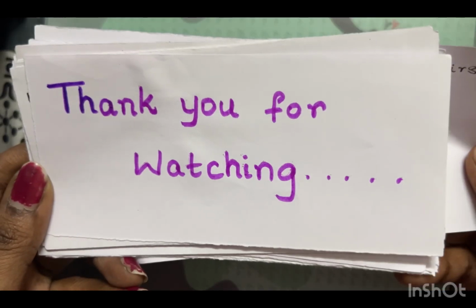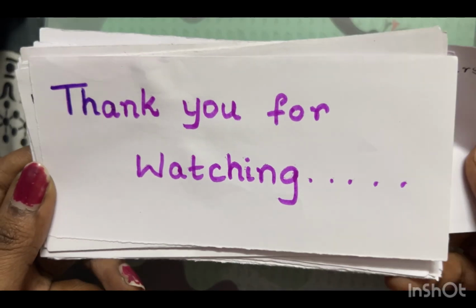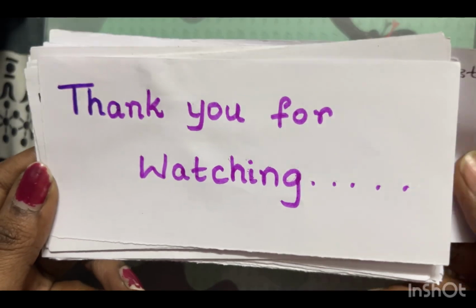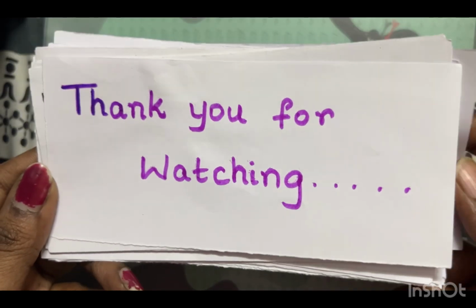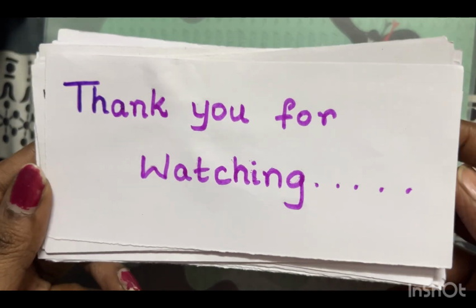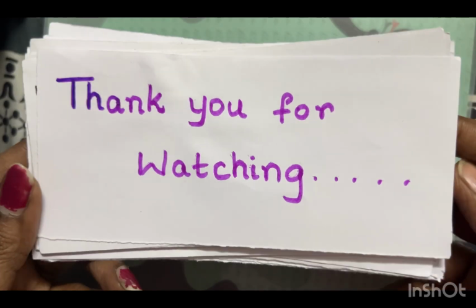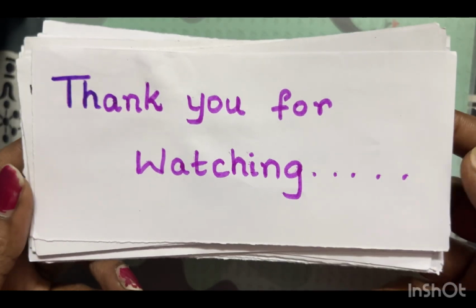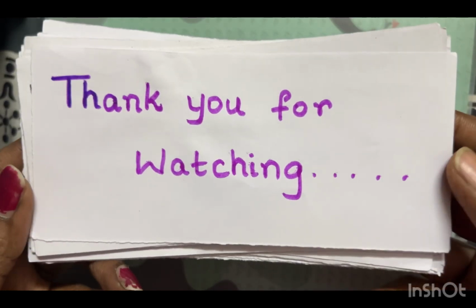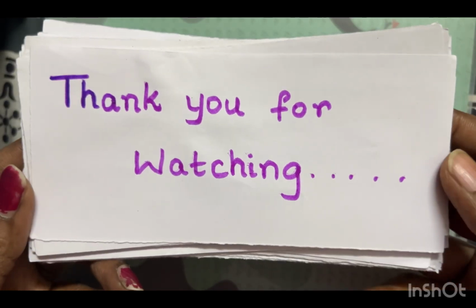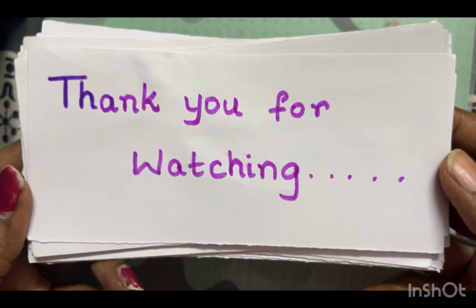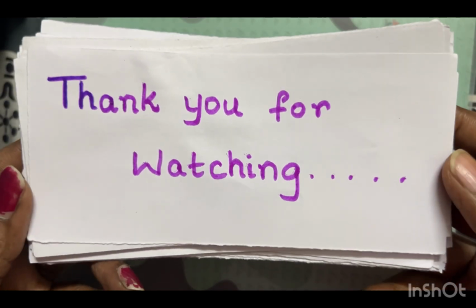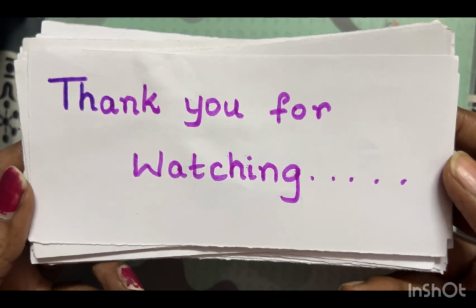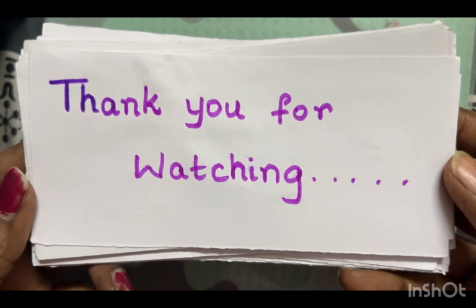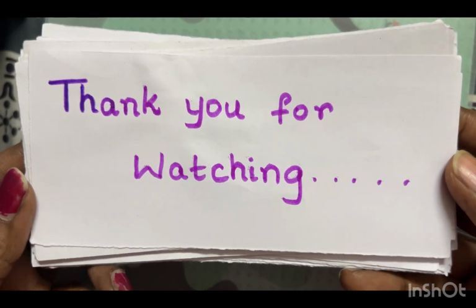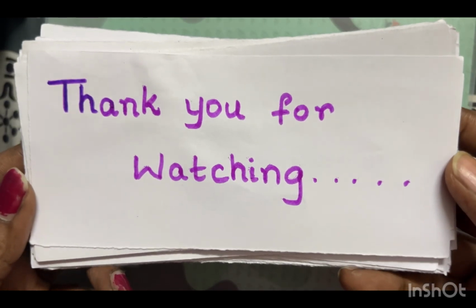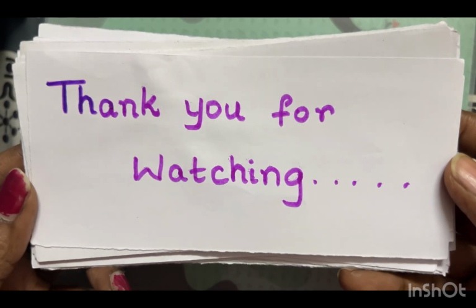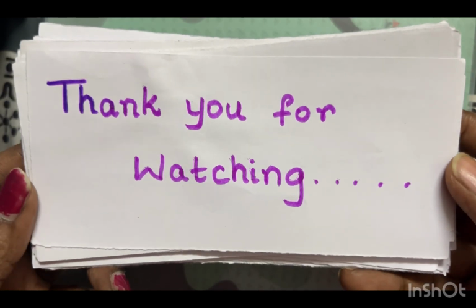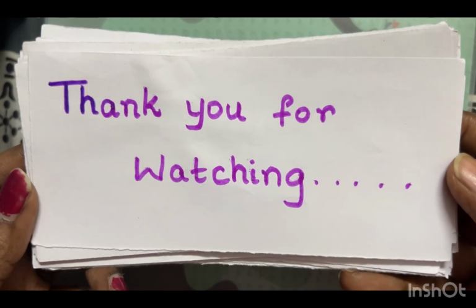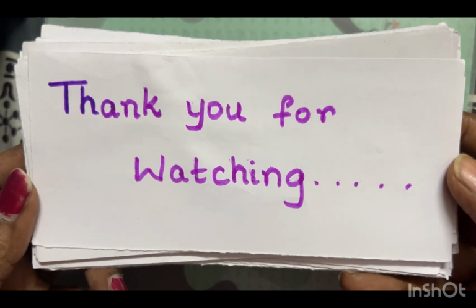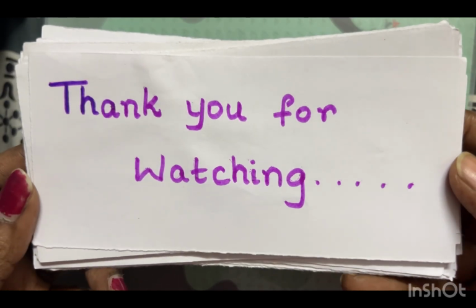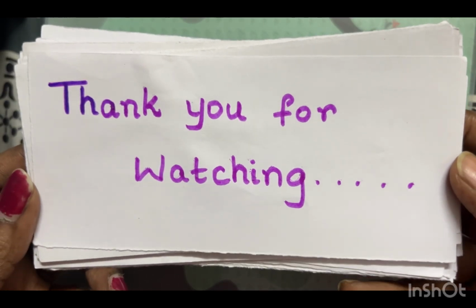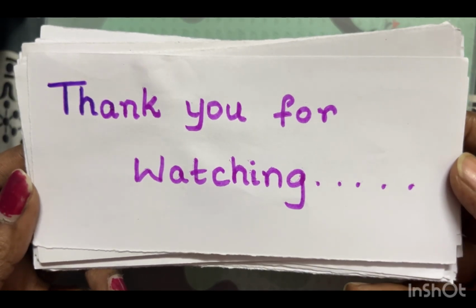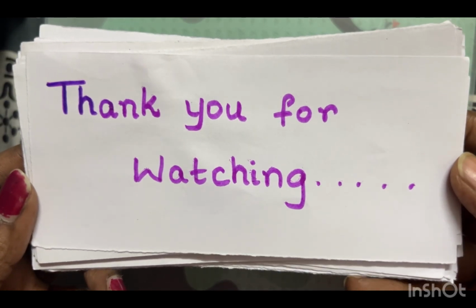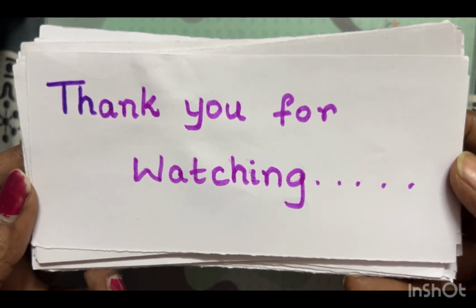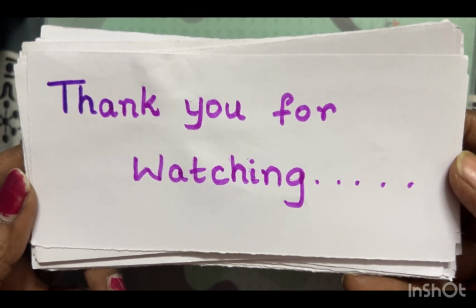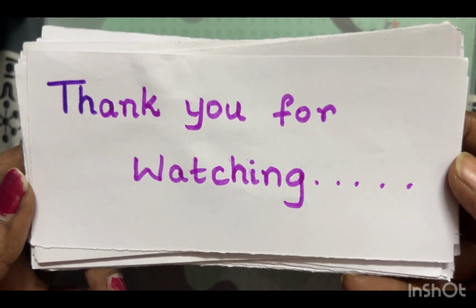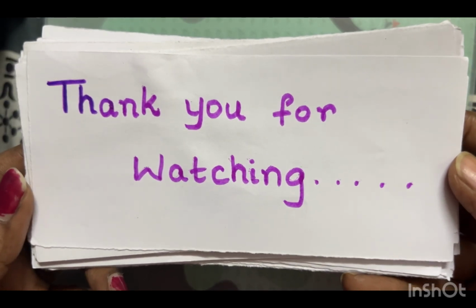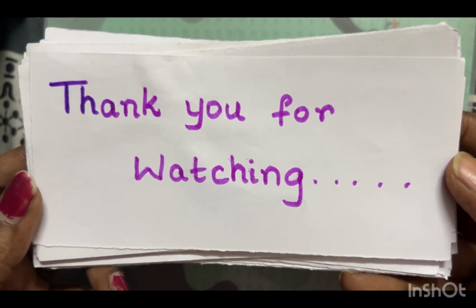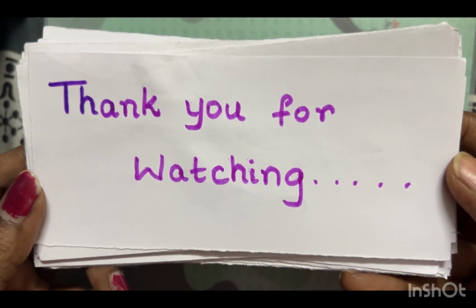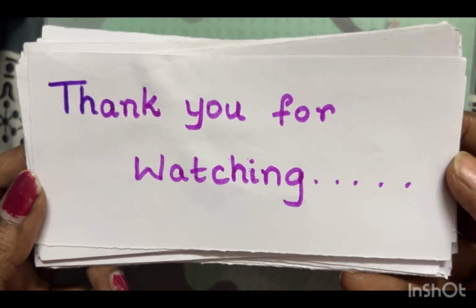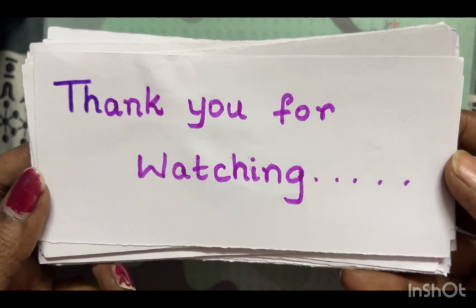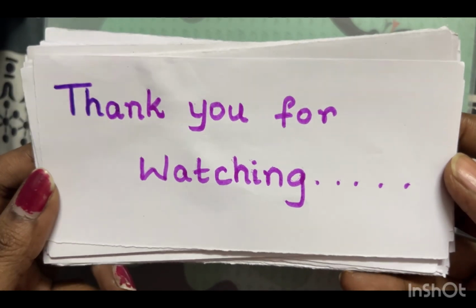Thank you everyone for watching my video, and all the best for your exams. Thank you.